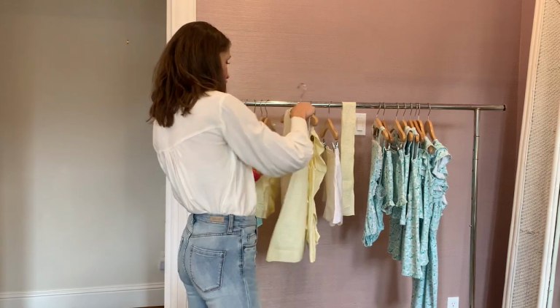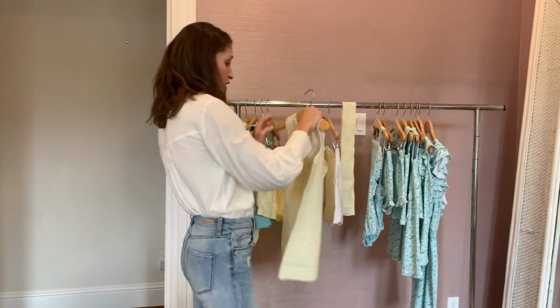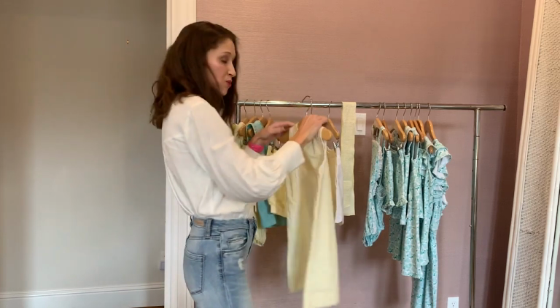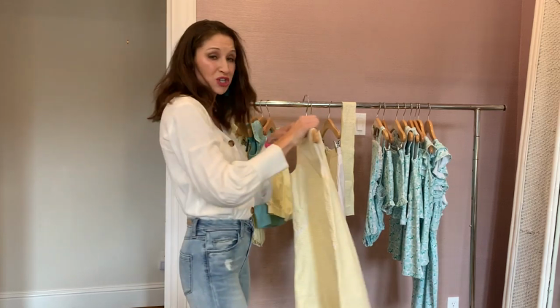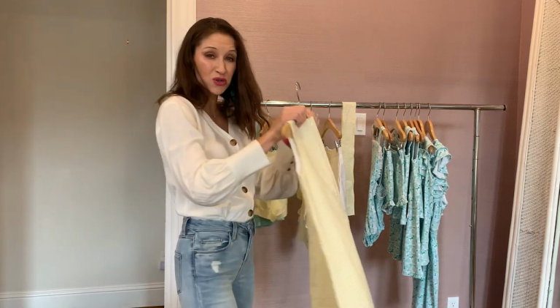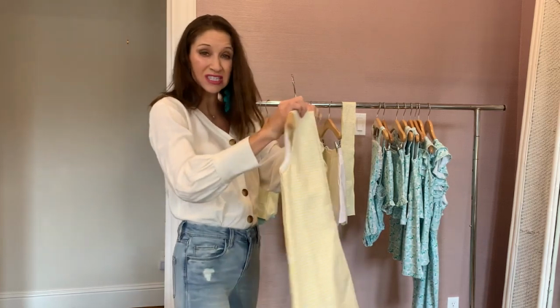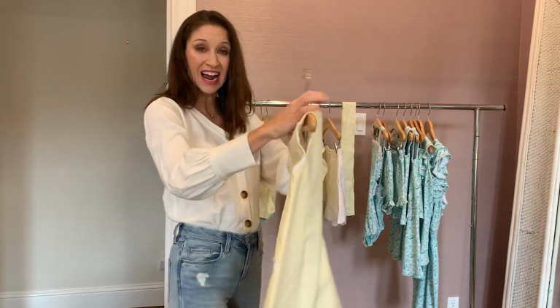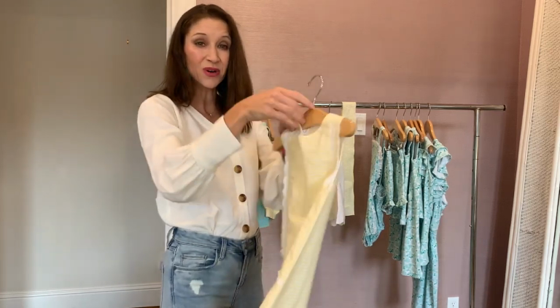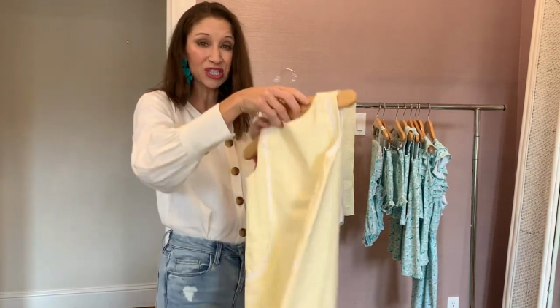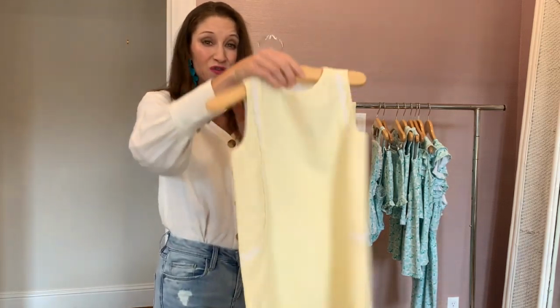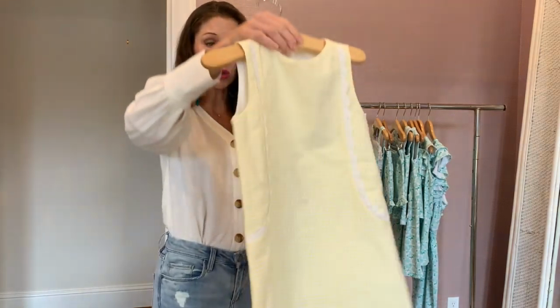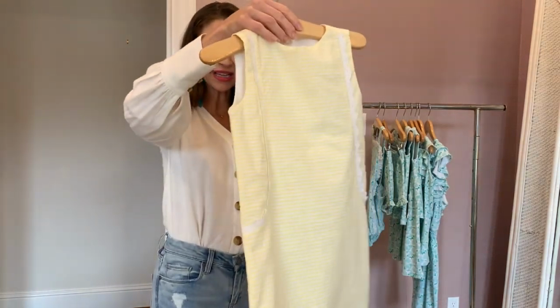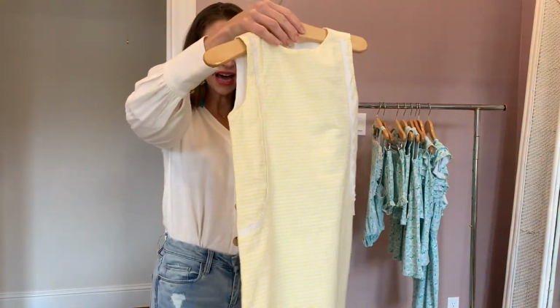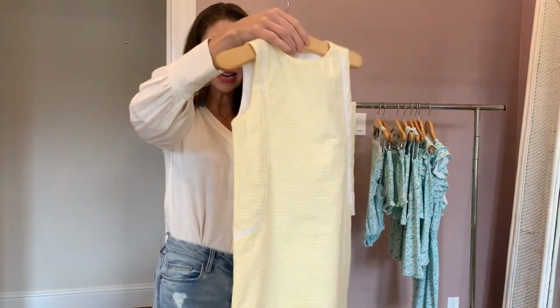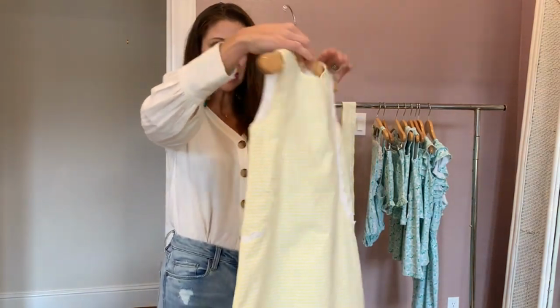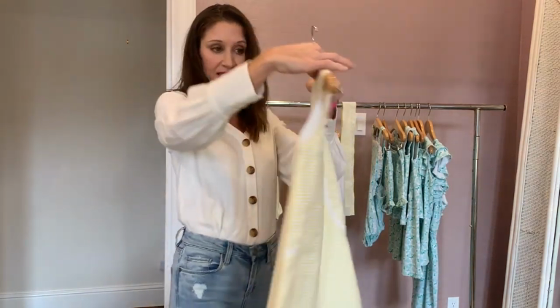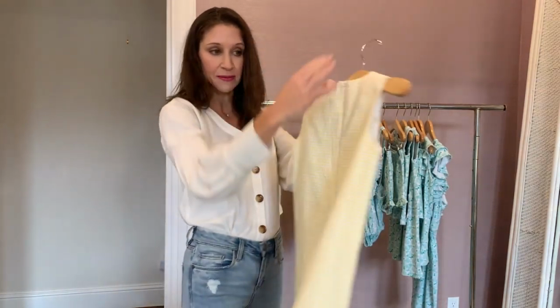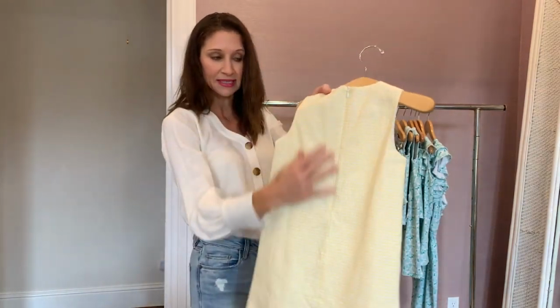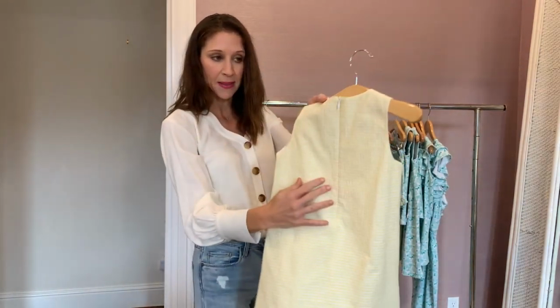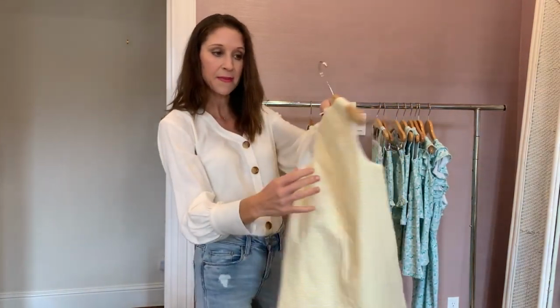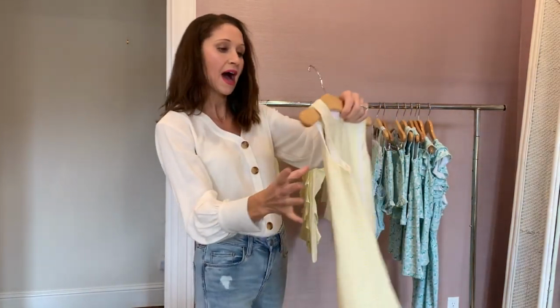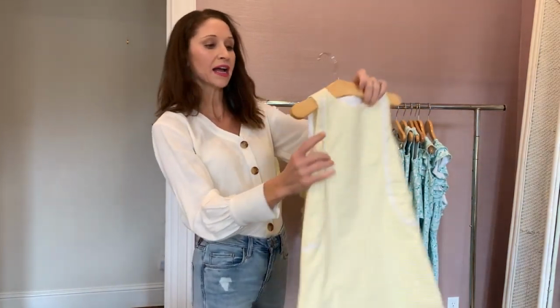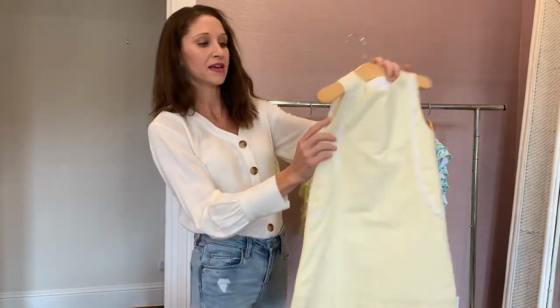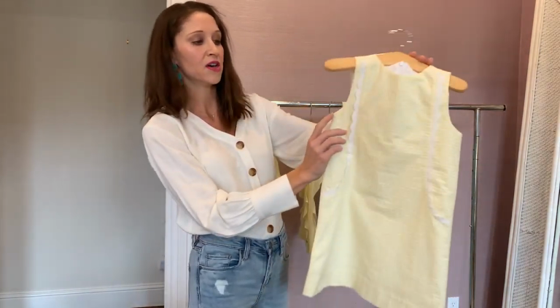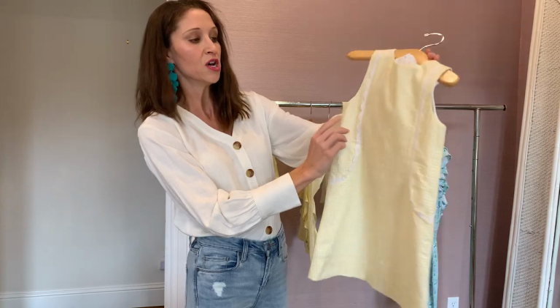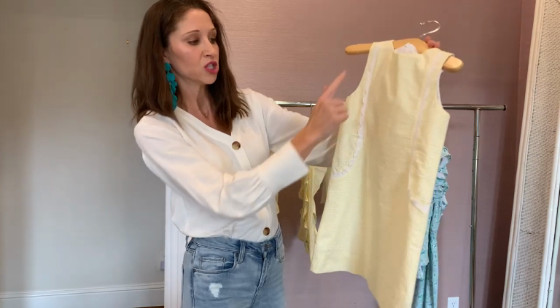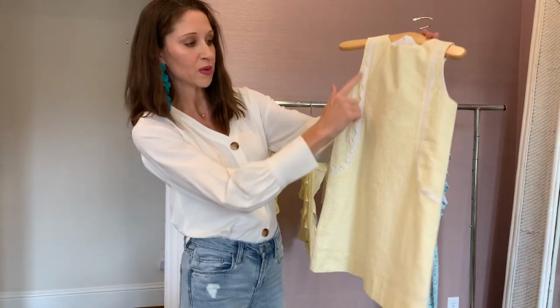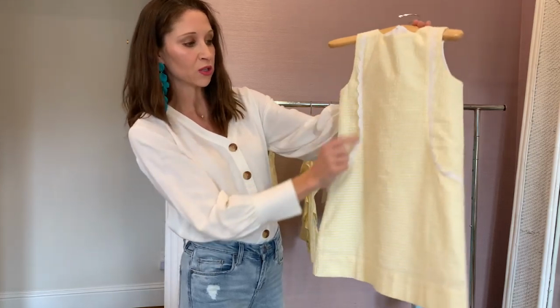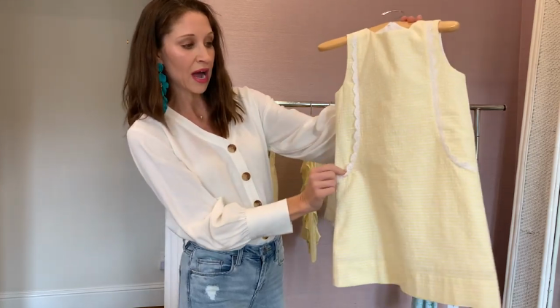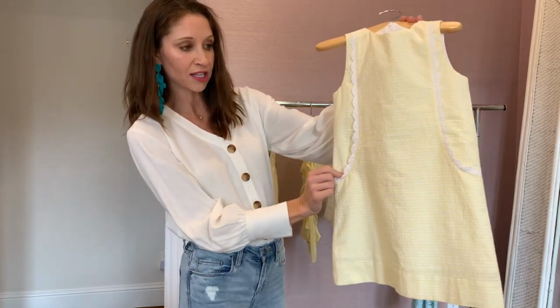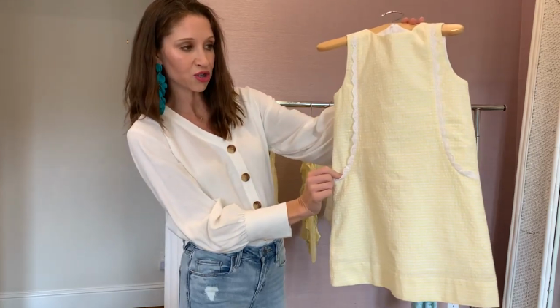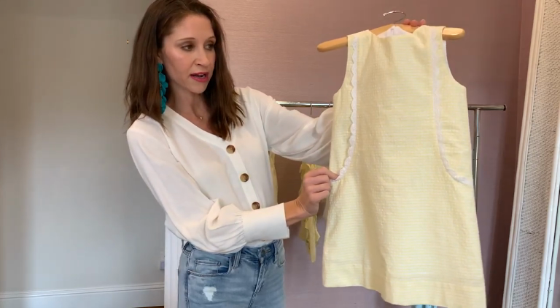And then we have the Olivia dress. It's a new style. It is fully lined, zips down the back with a sweet little eyelet trim.